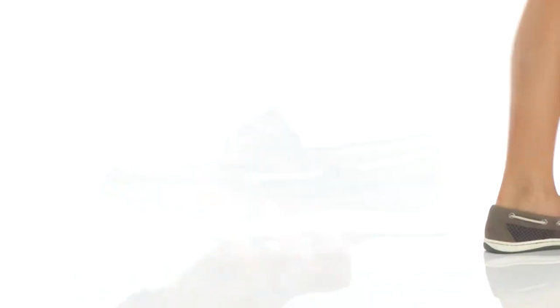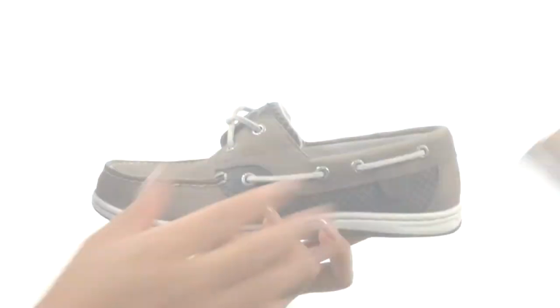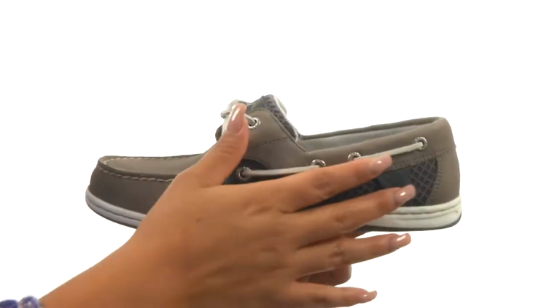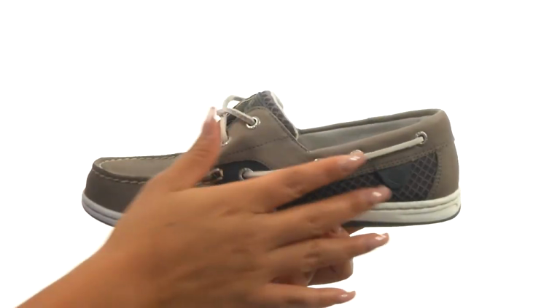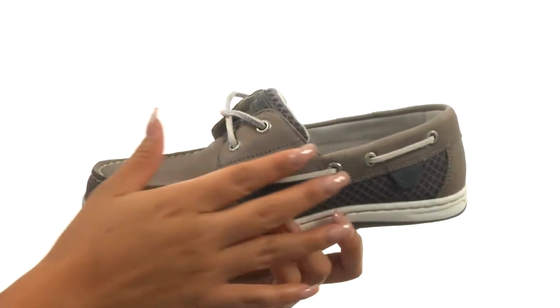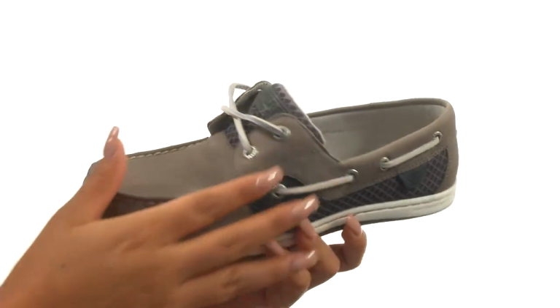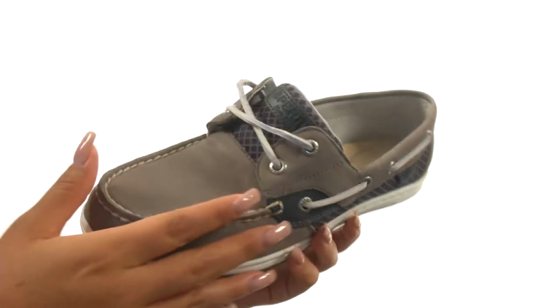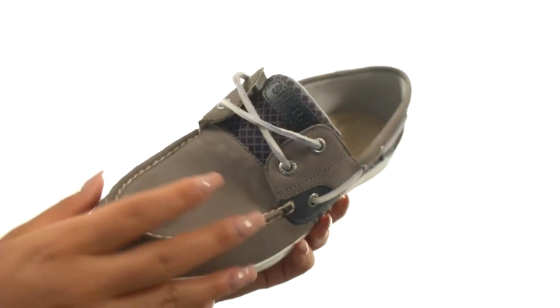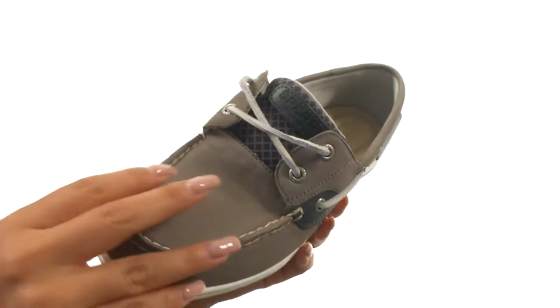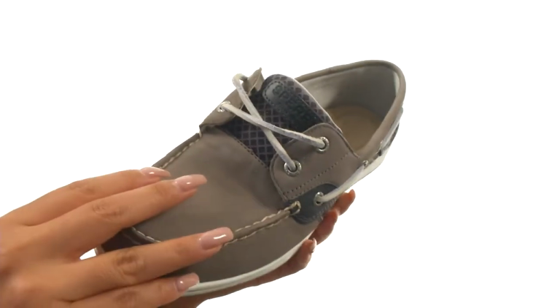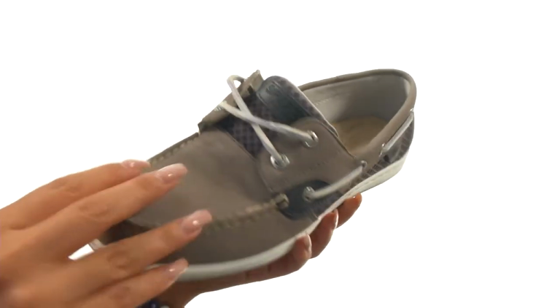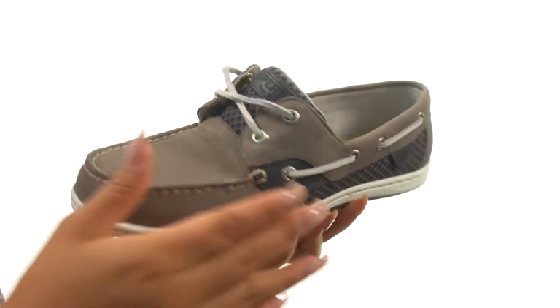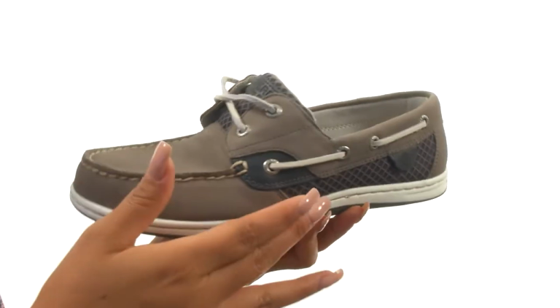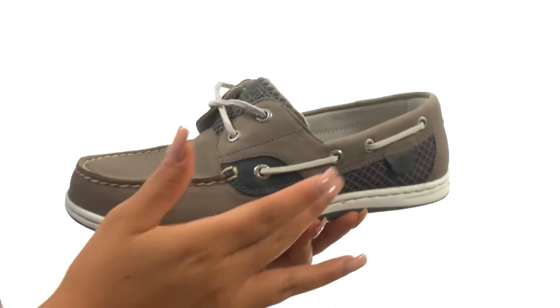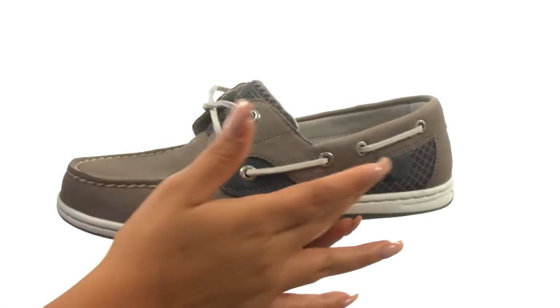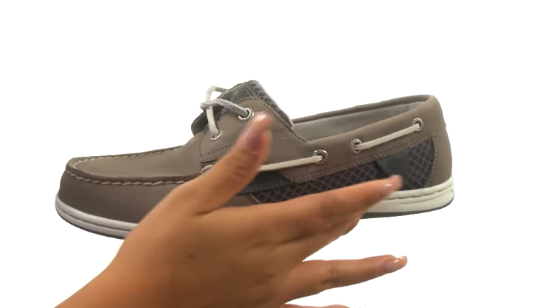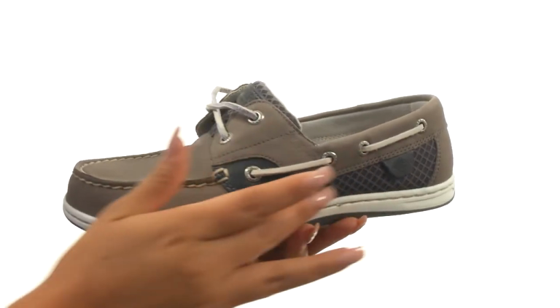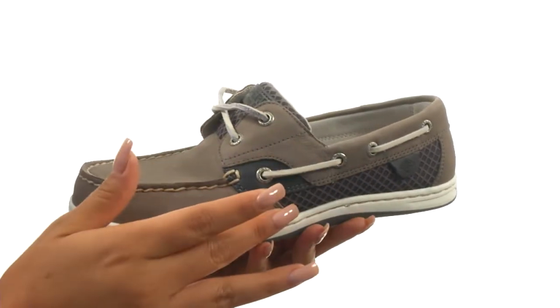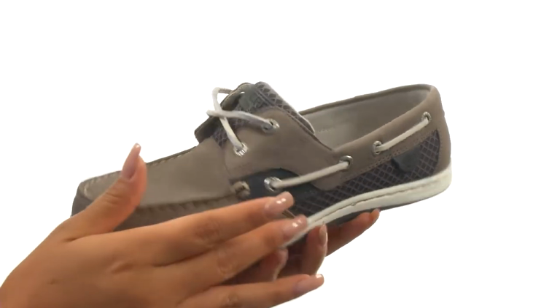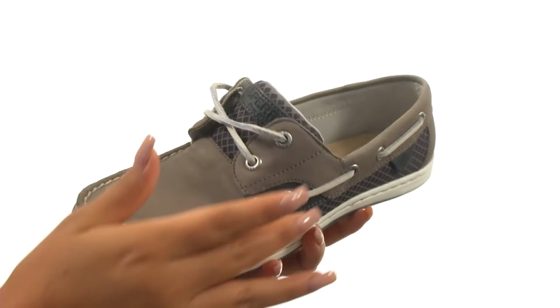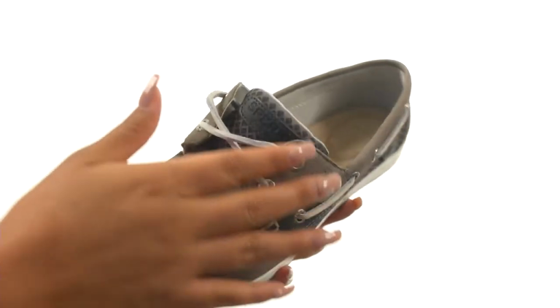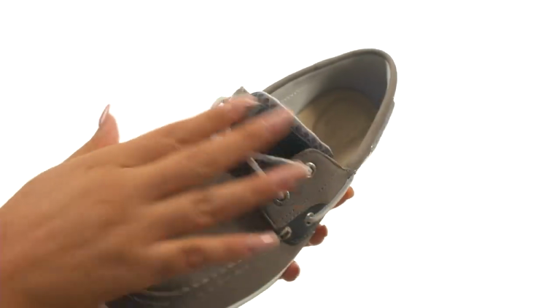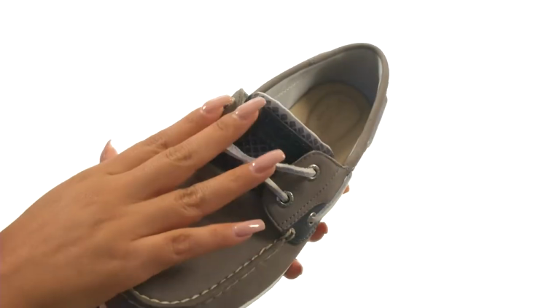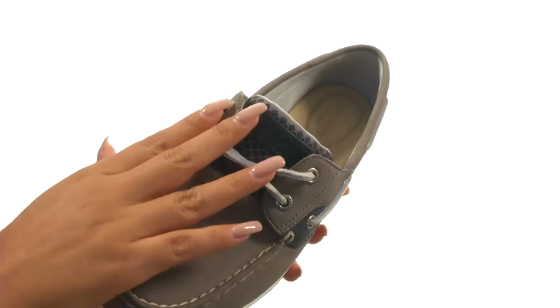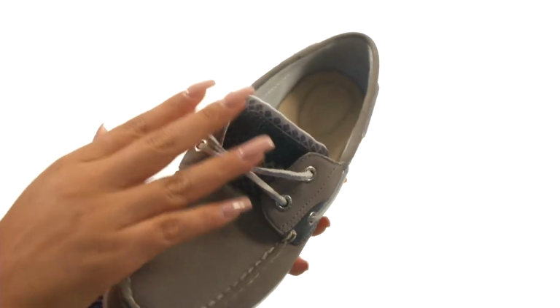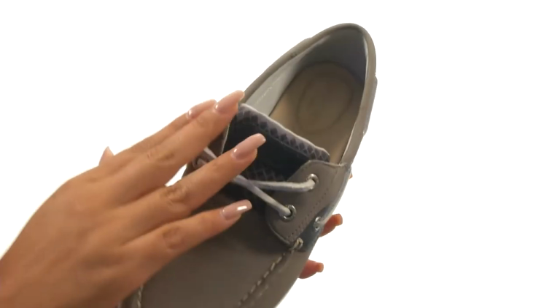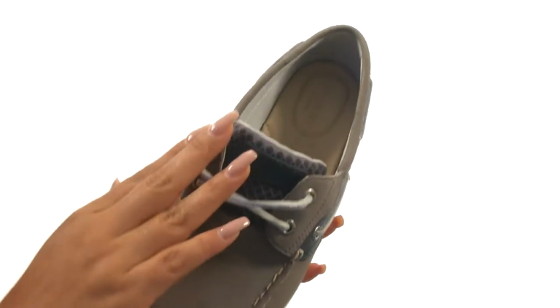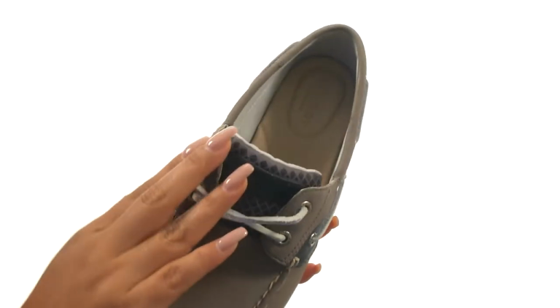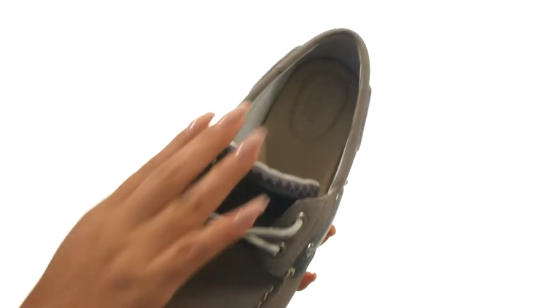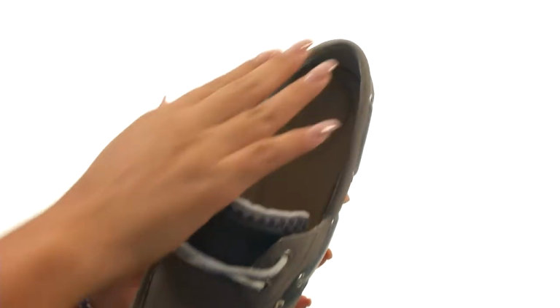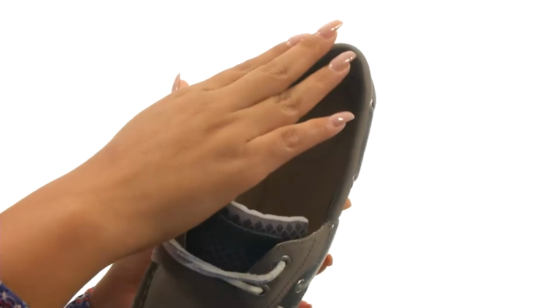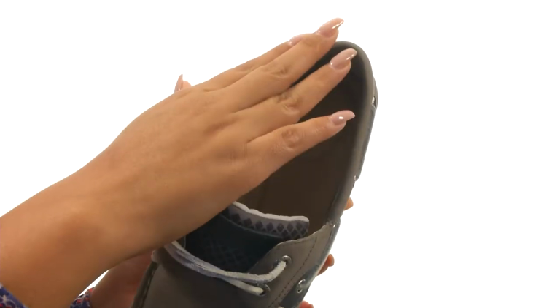Here we have a leather and textile upper with a diamond pattern on the side panels and on the tongue. There's an easy slip-on construction.